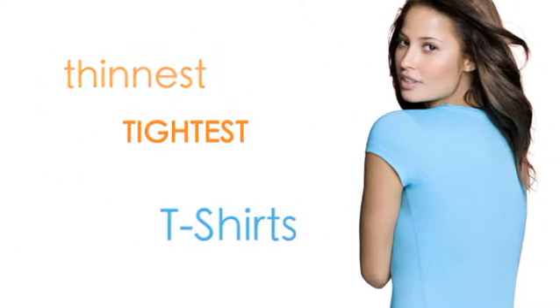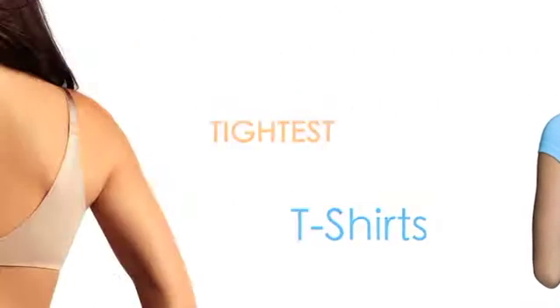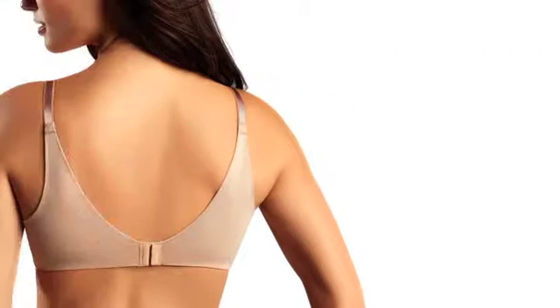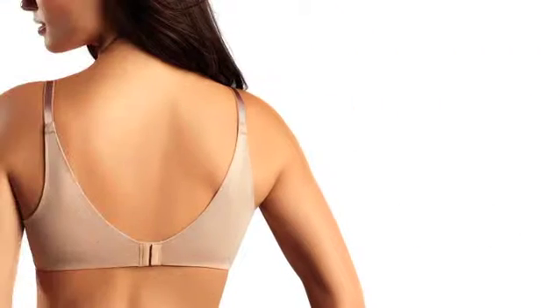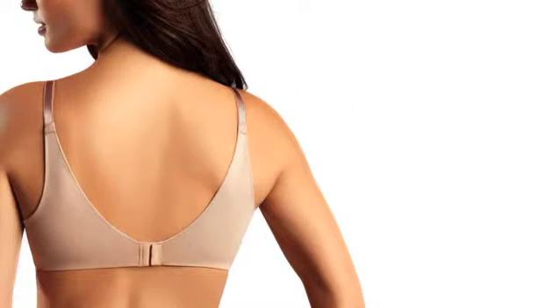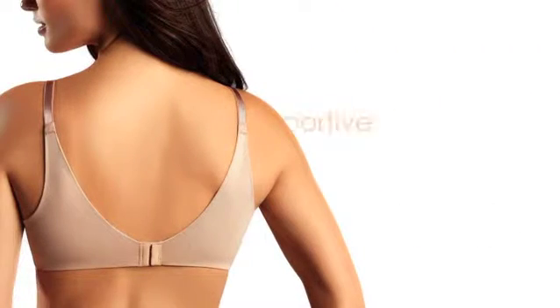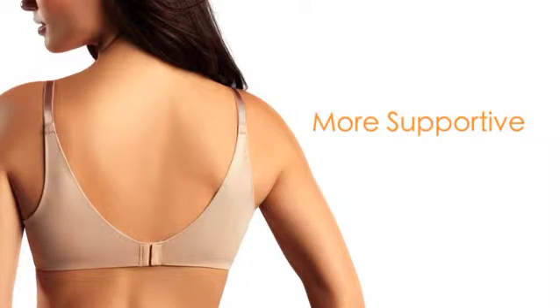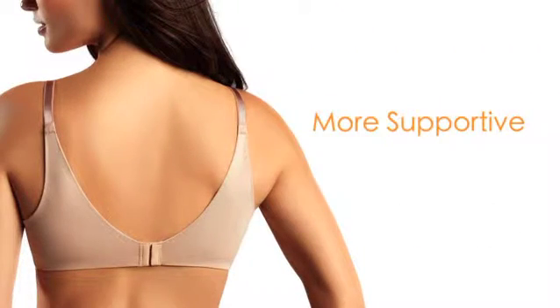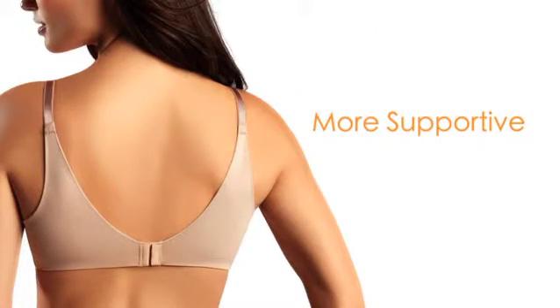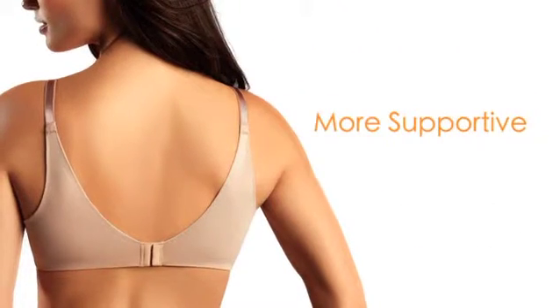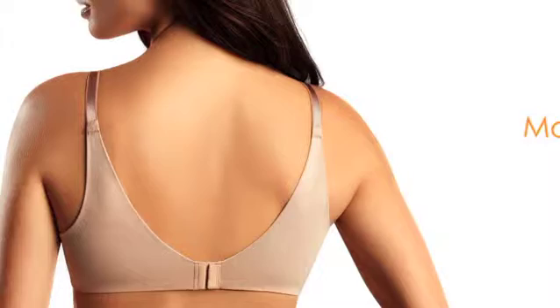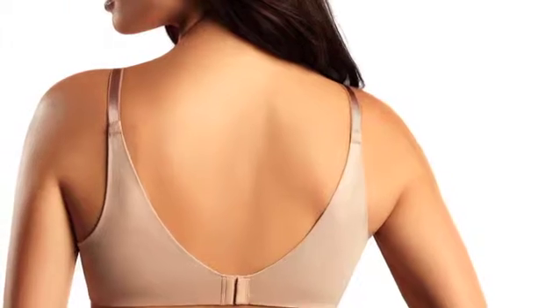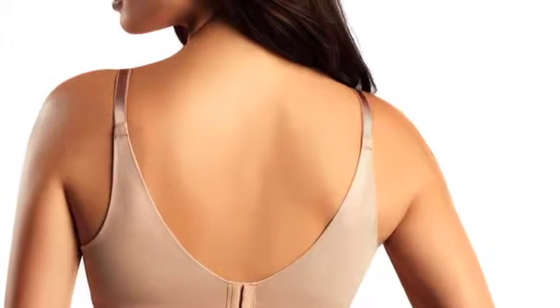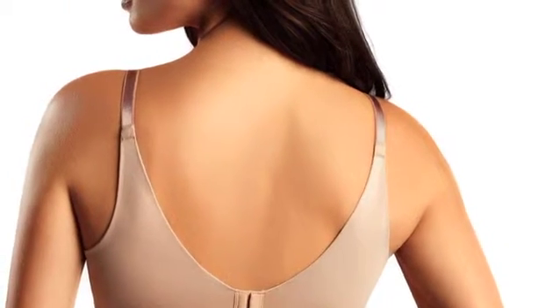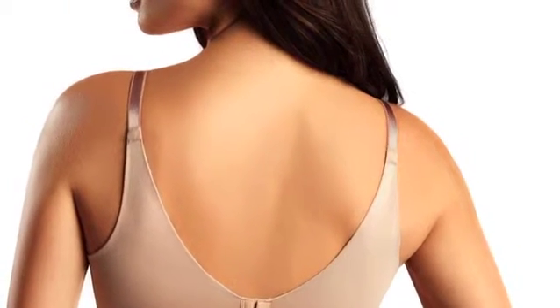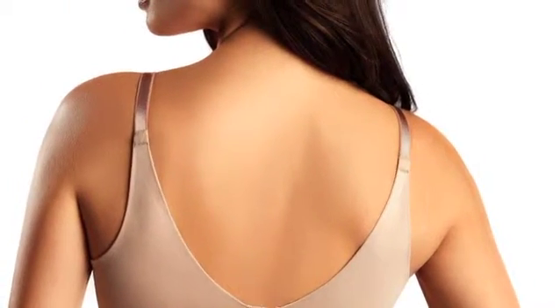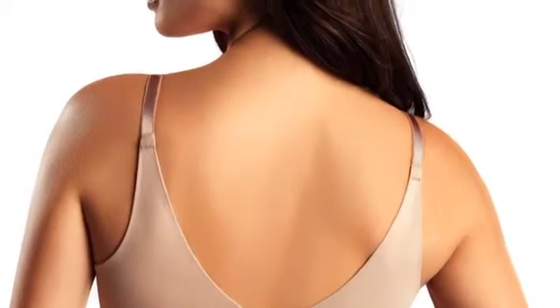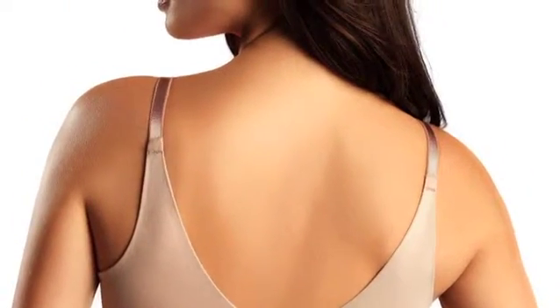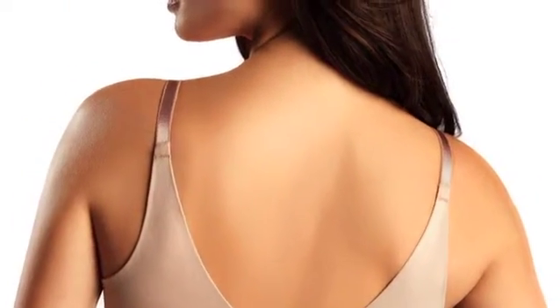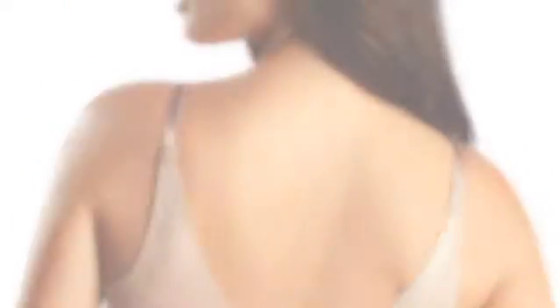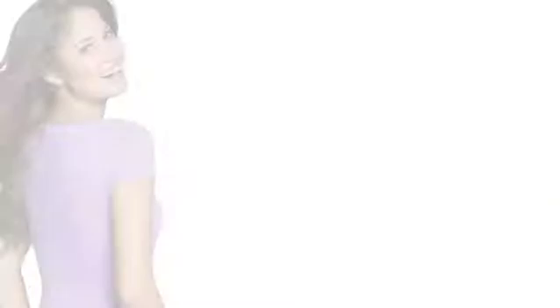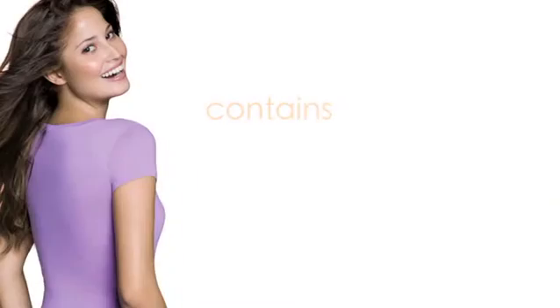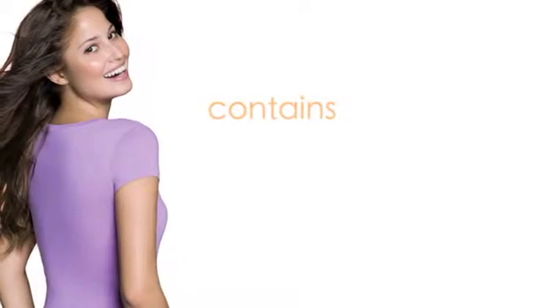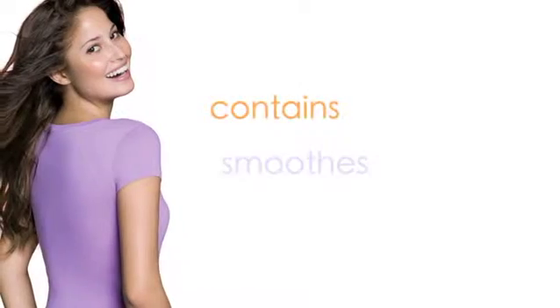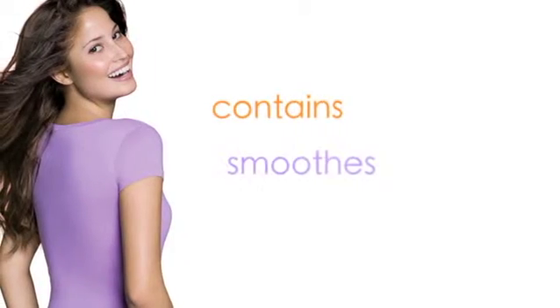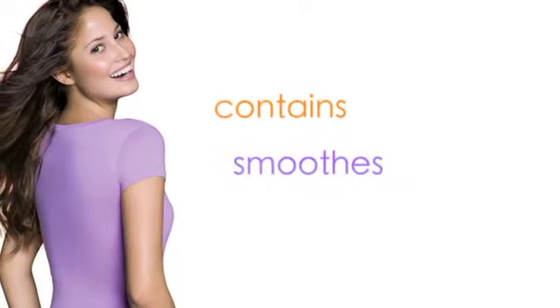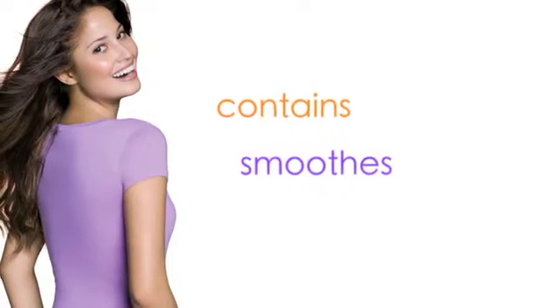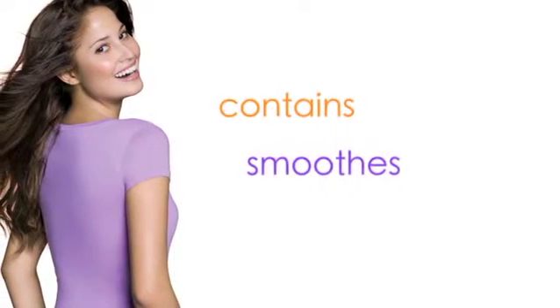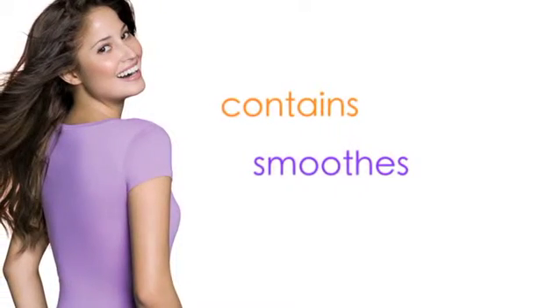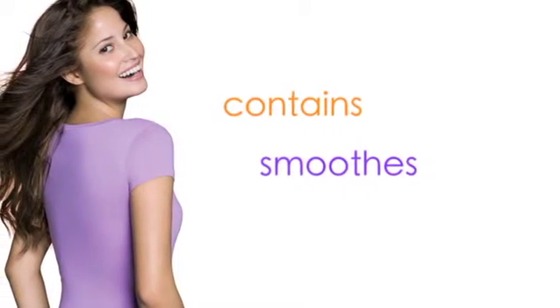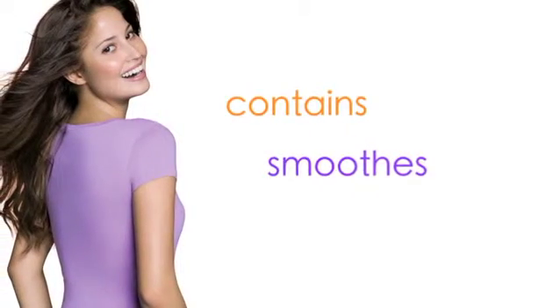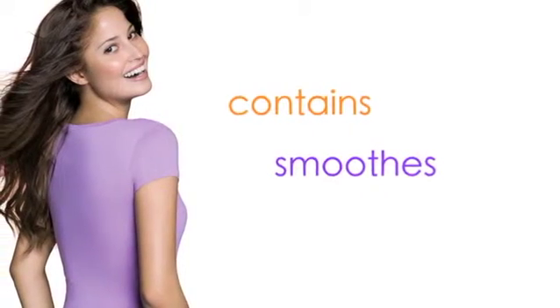The innovative back is more supportive and slightly larger than a traditional bra, so it contains and smooths any unsightly bulges.